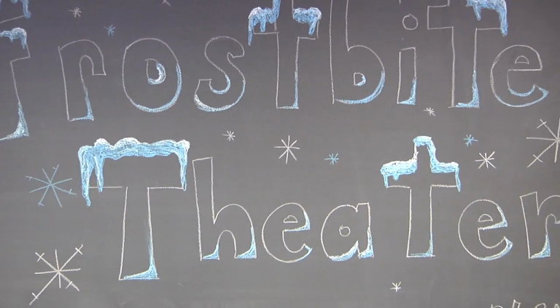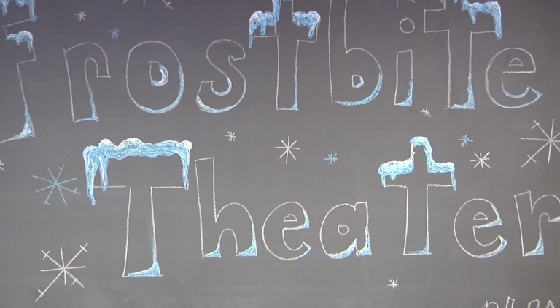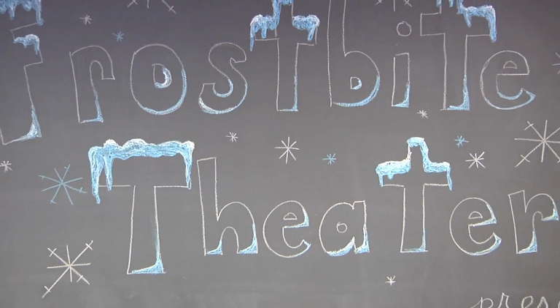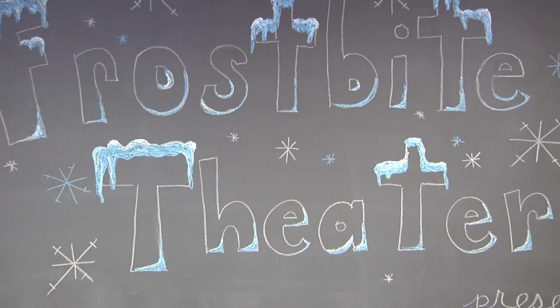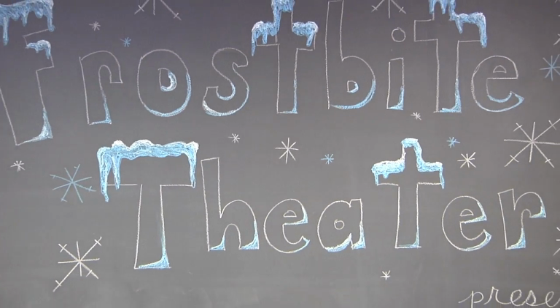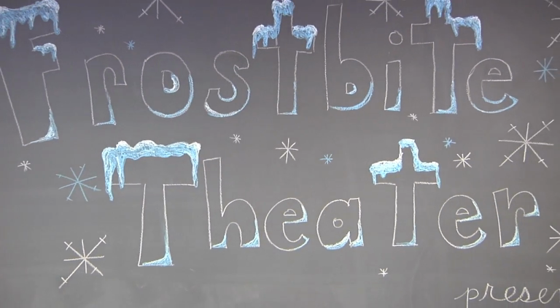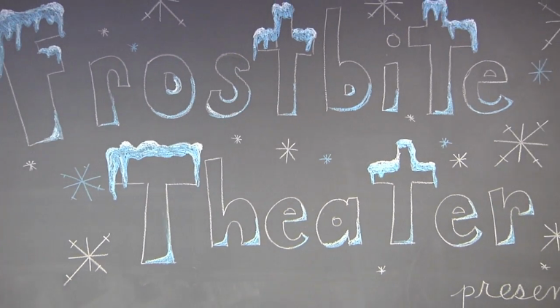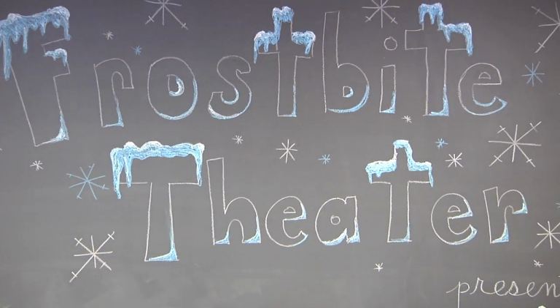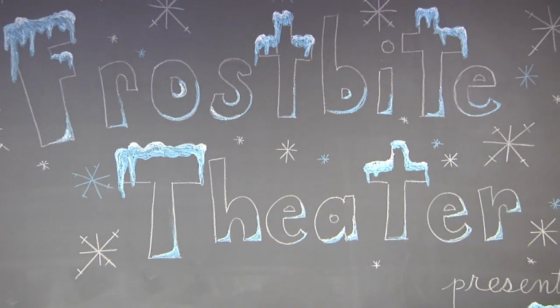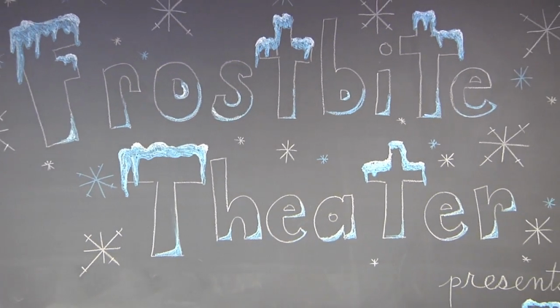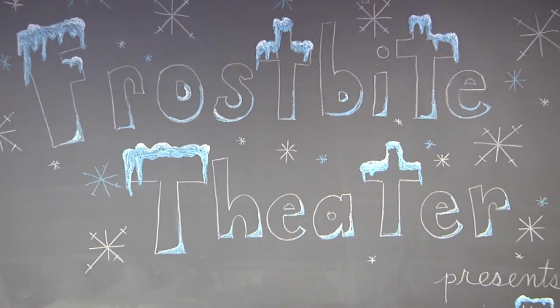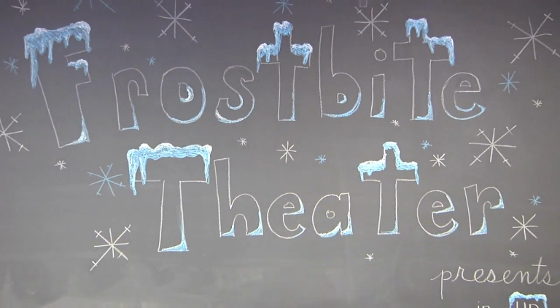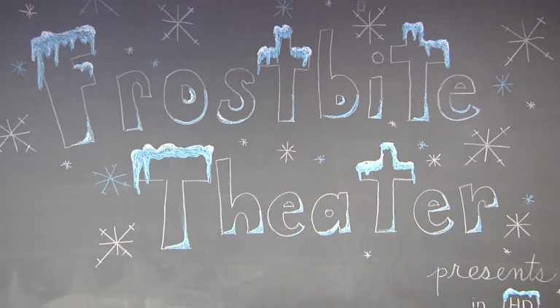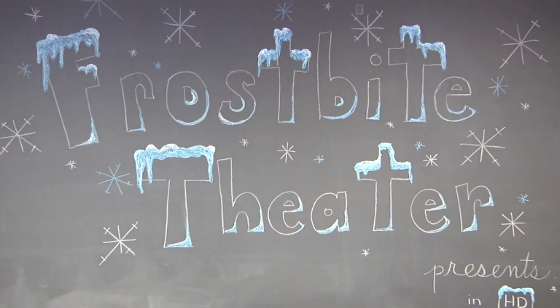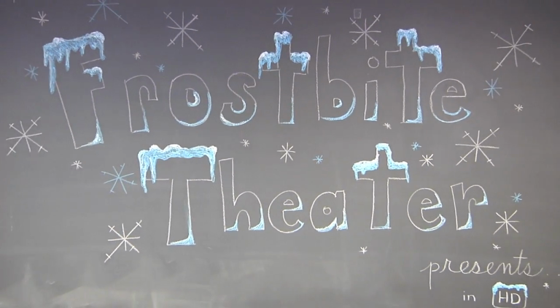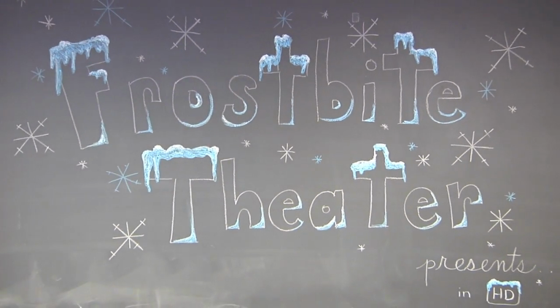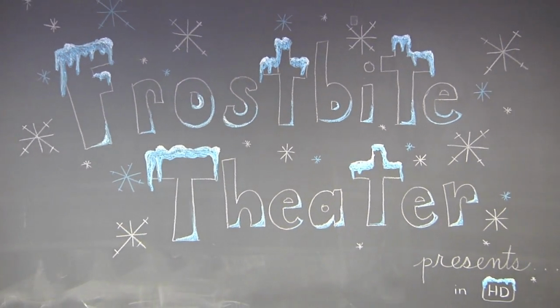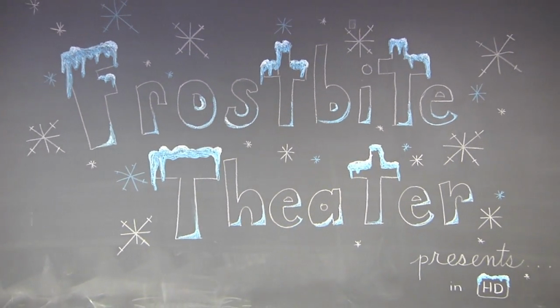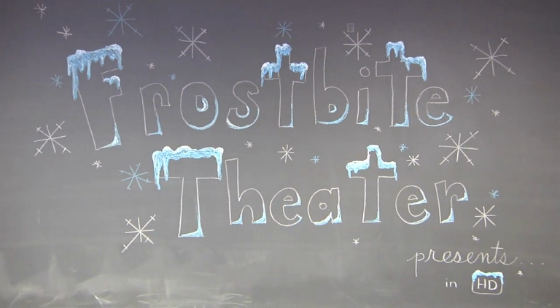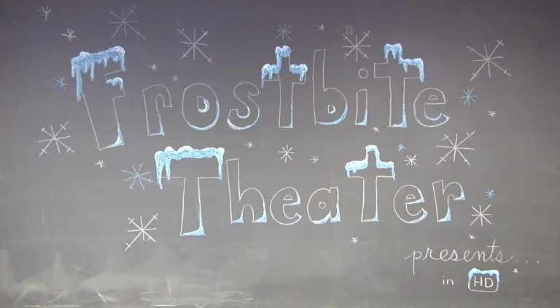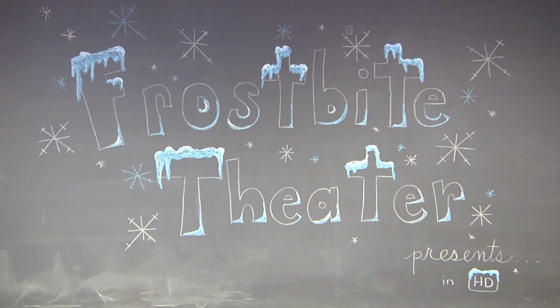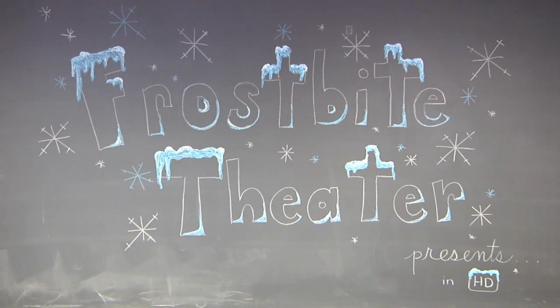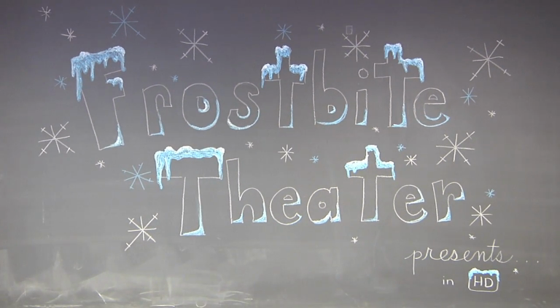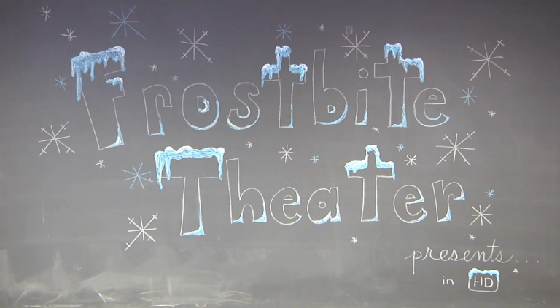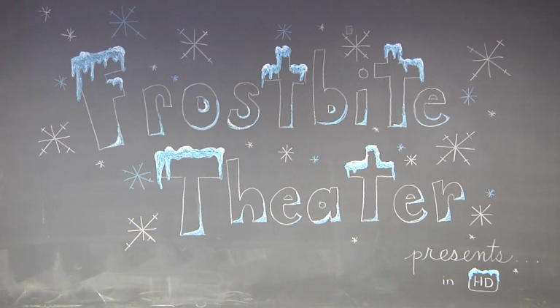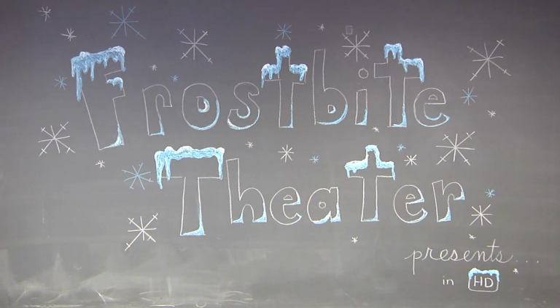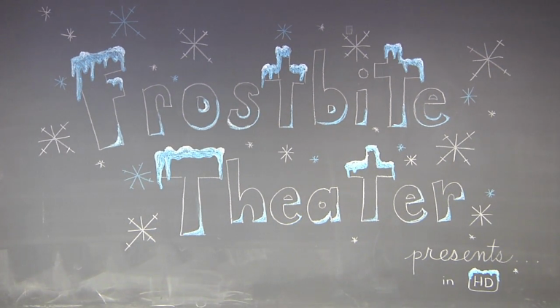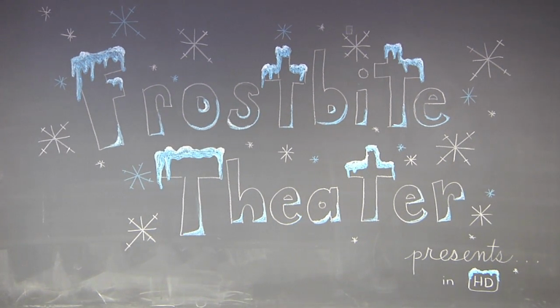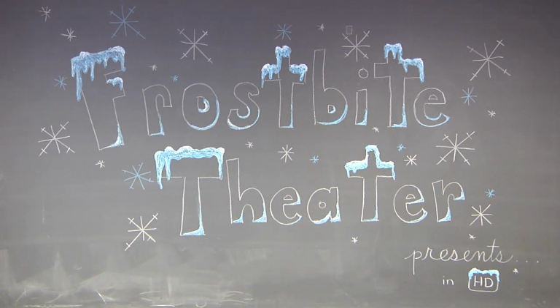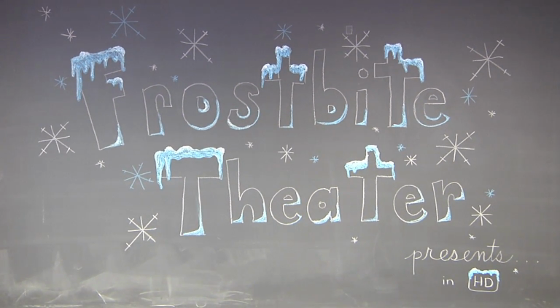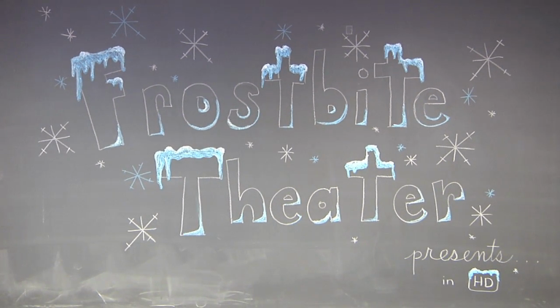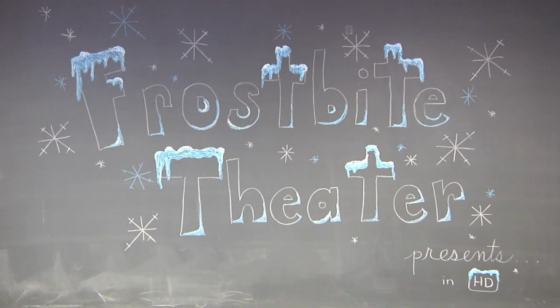Frostbite Theater presents Gold Cuts! No Baloney! Just Science!